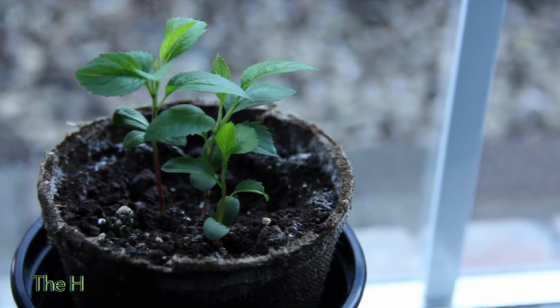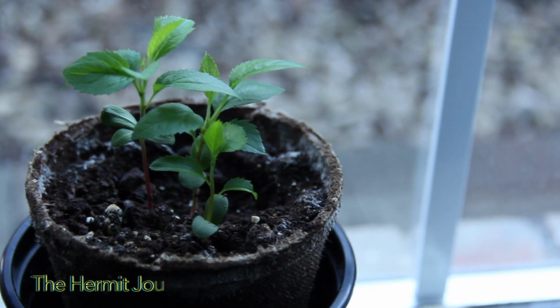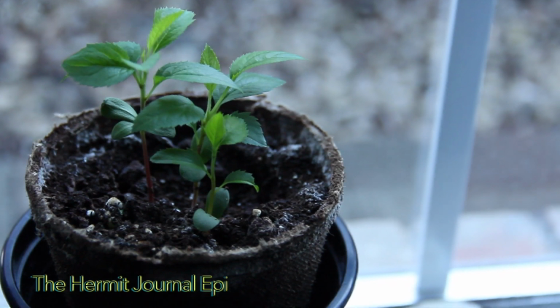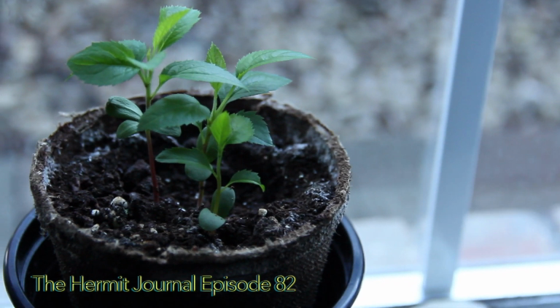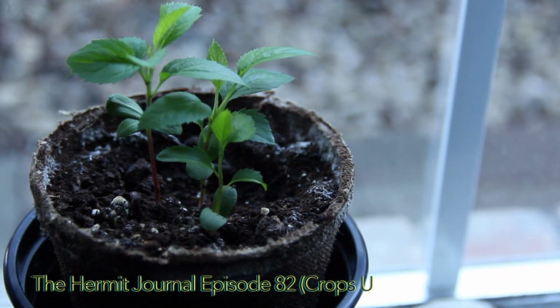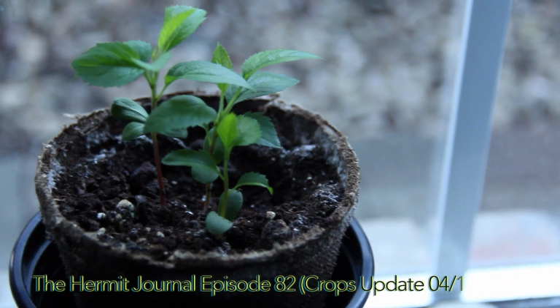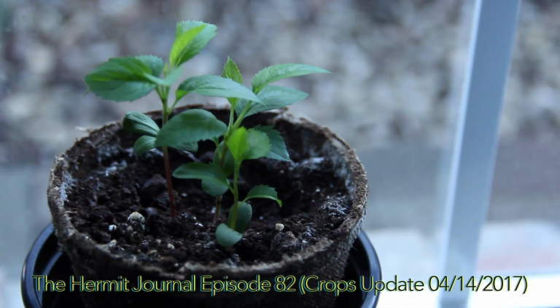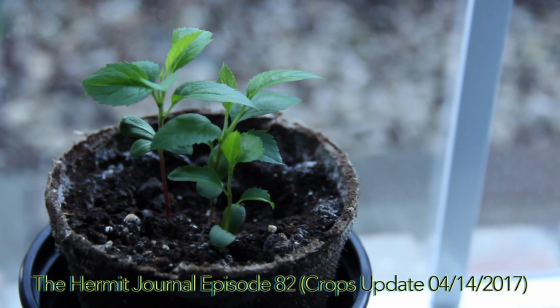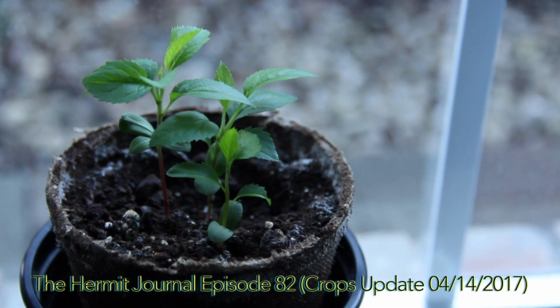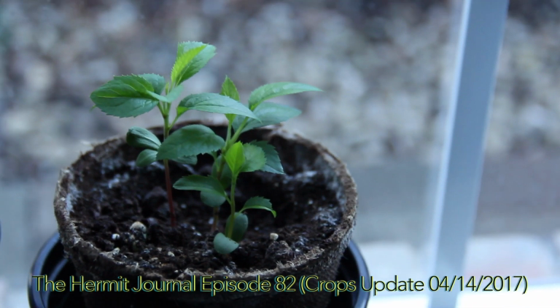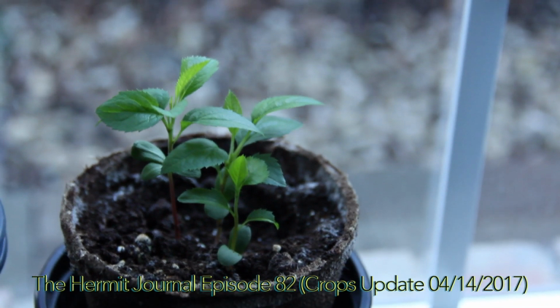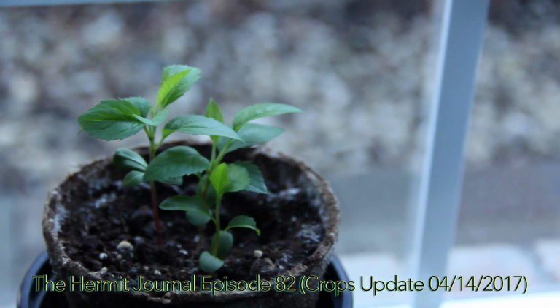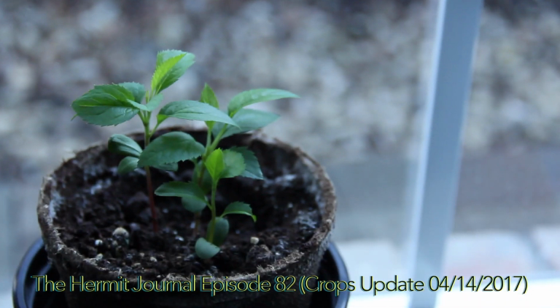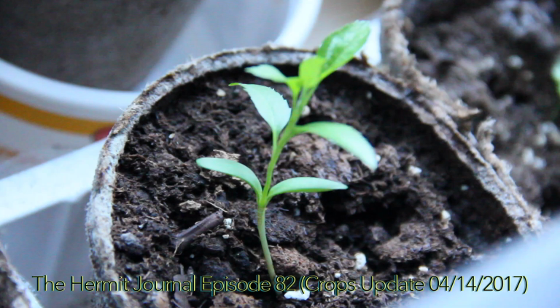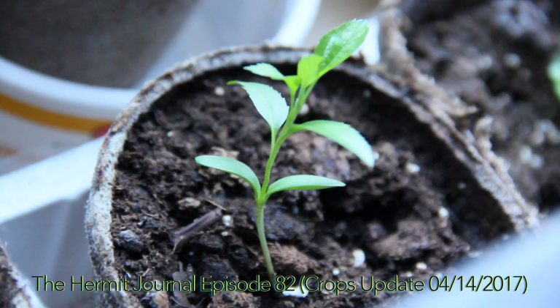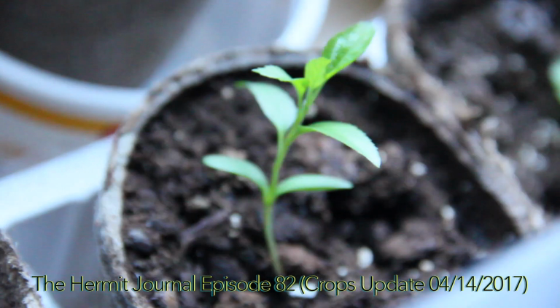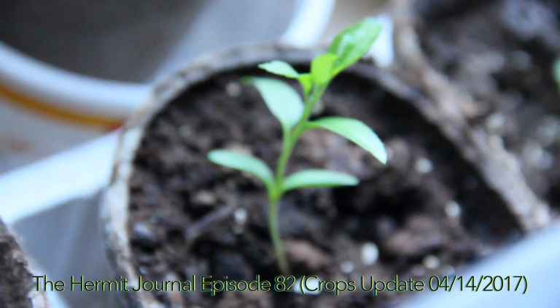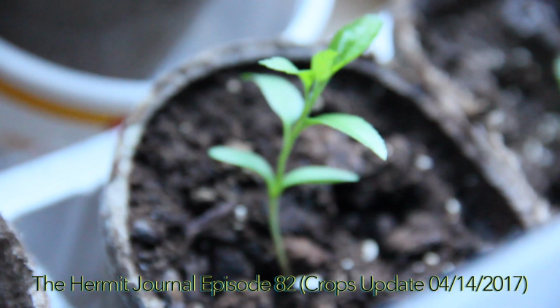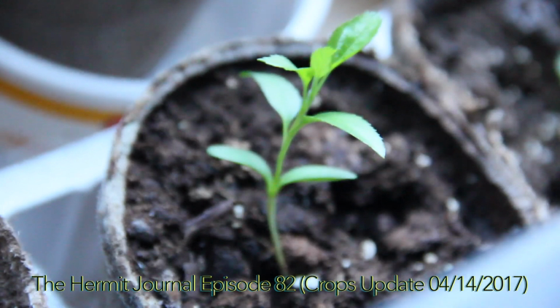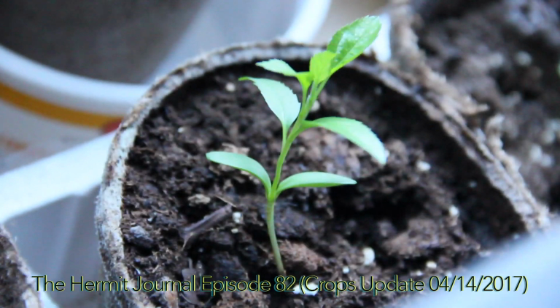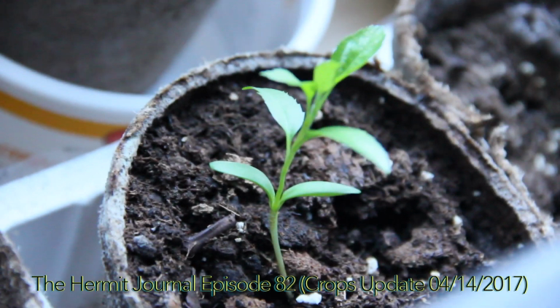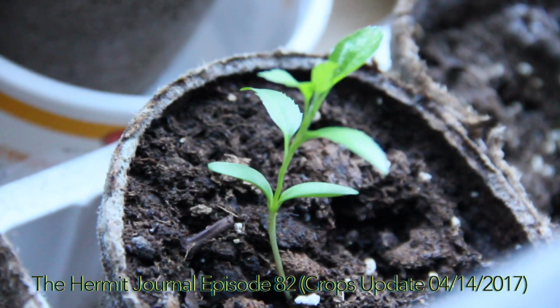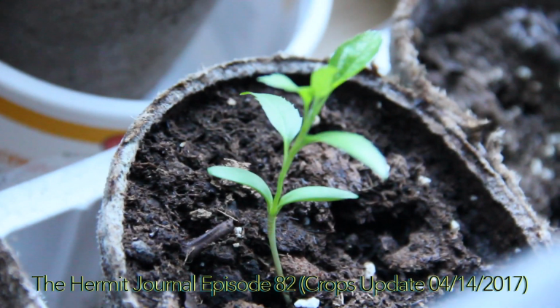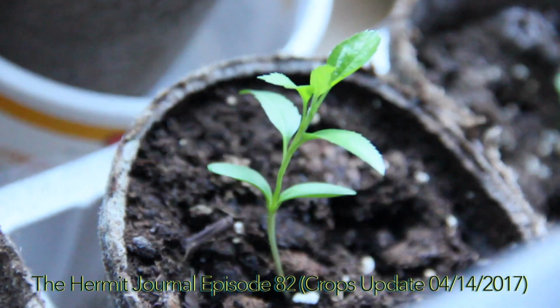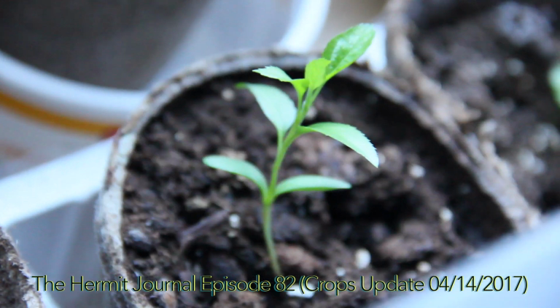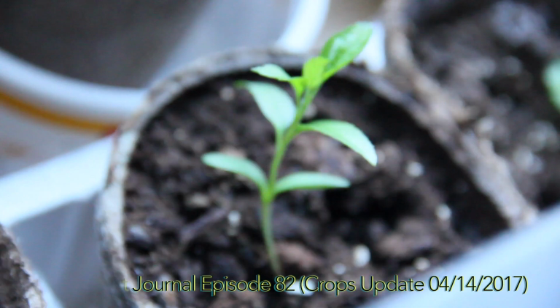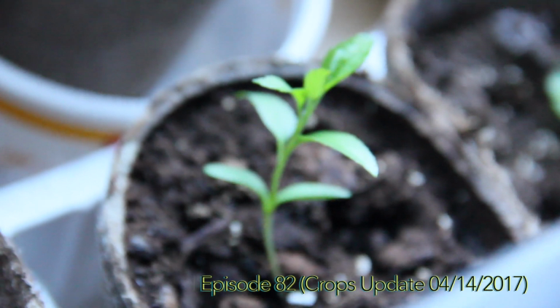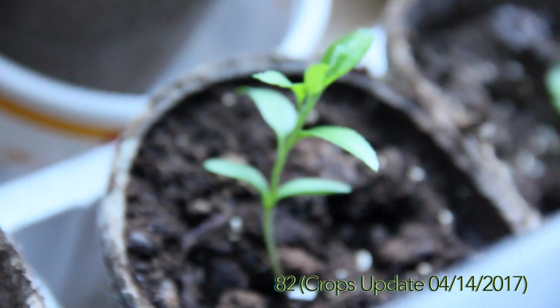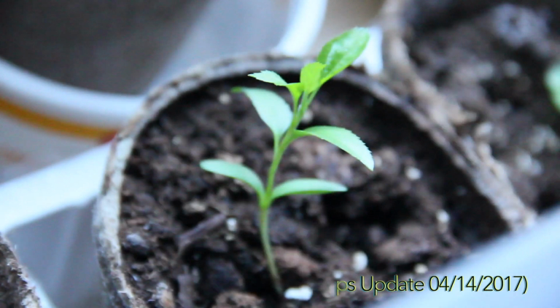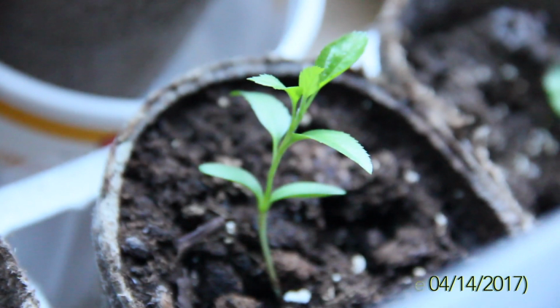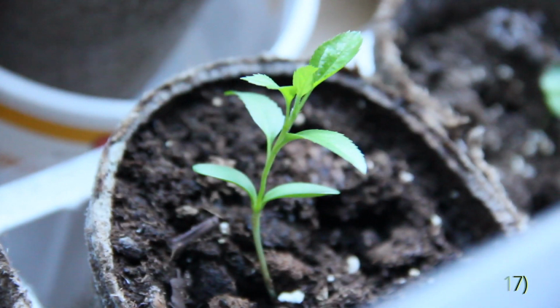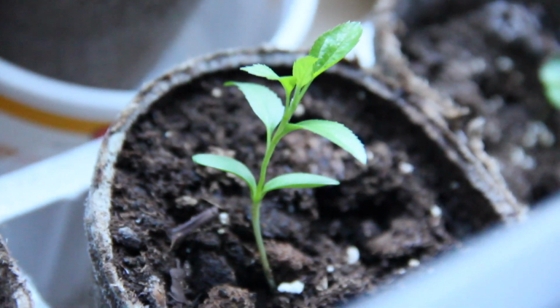Look at my apple trees, man. Mashallah. Apple trees be getting bigger and bigger every day. Alhamdulillah.